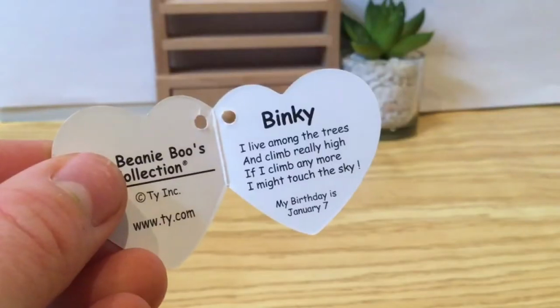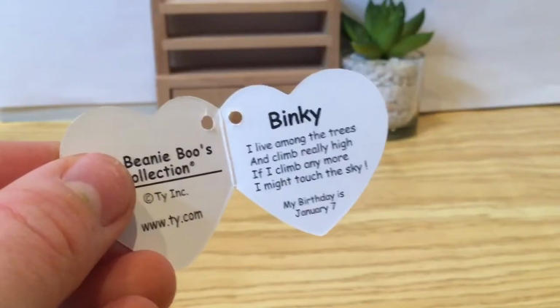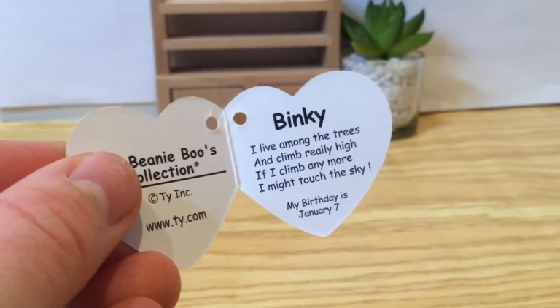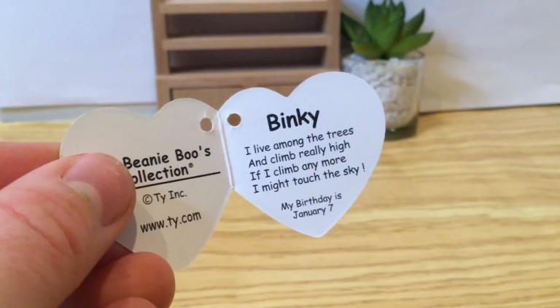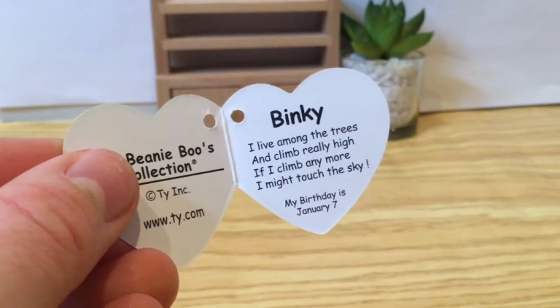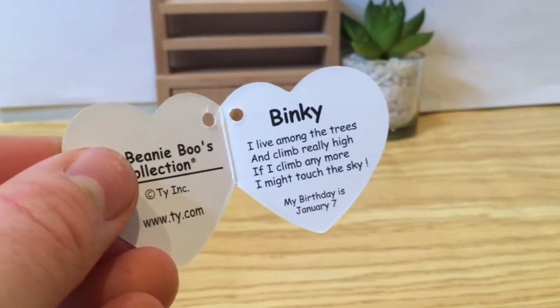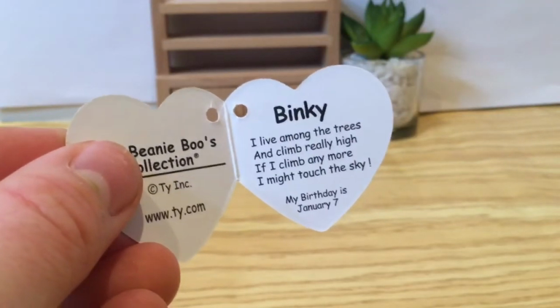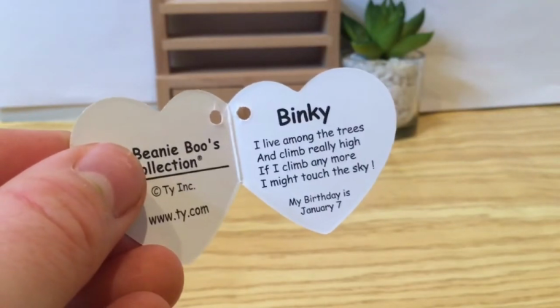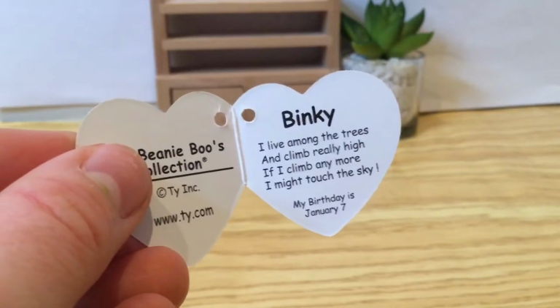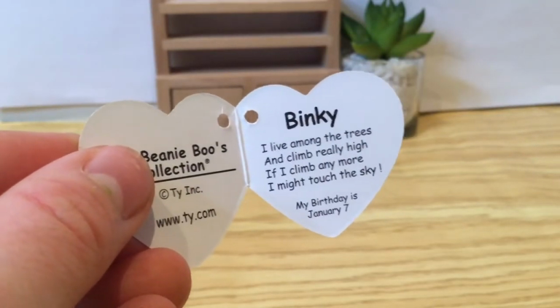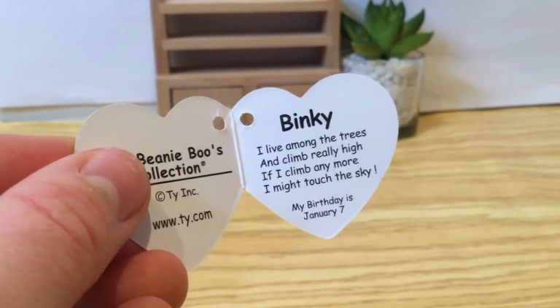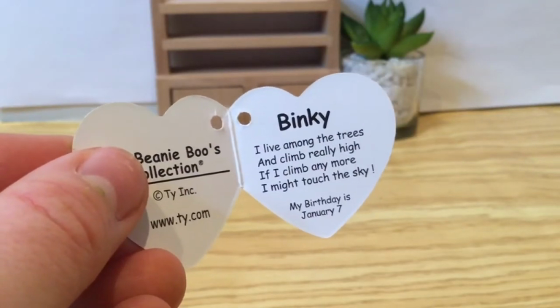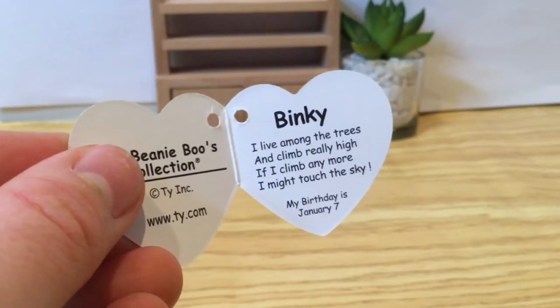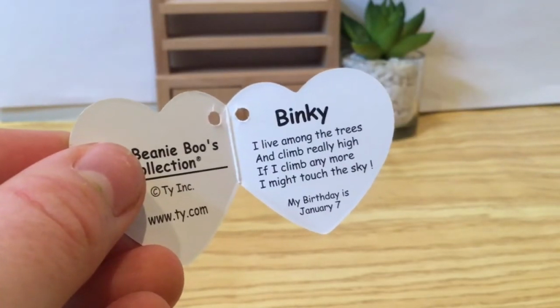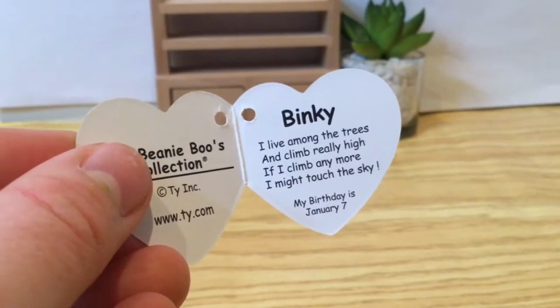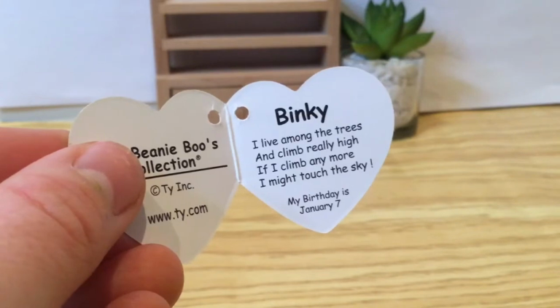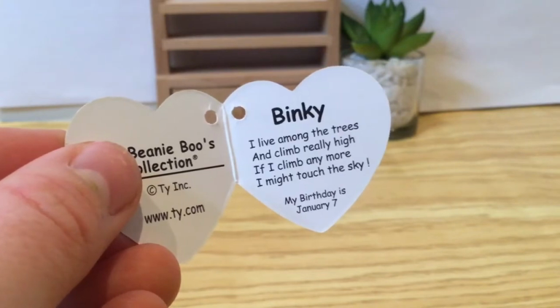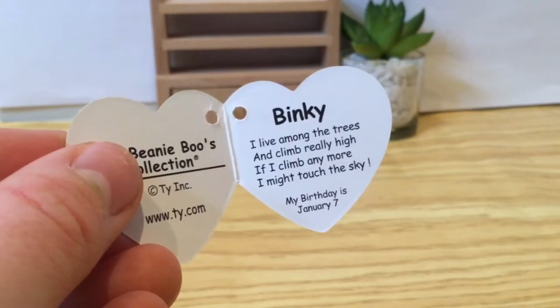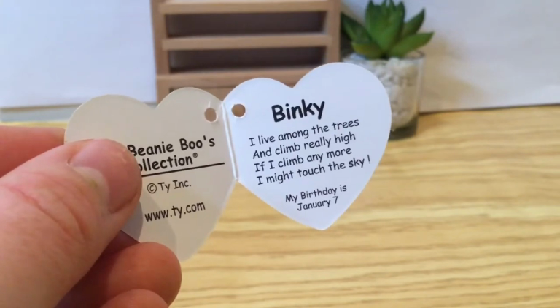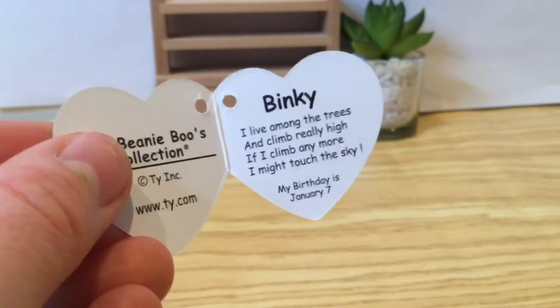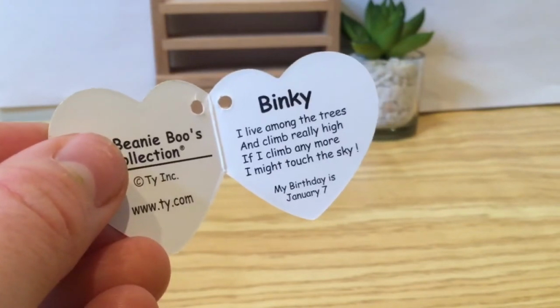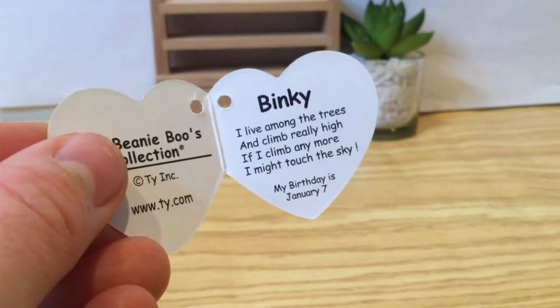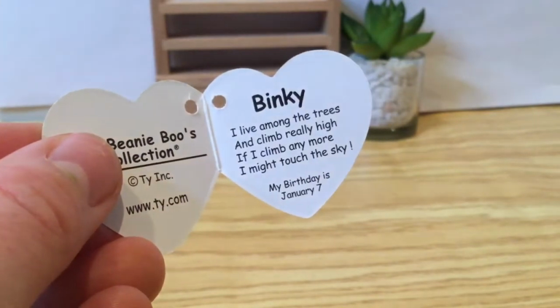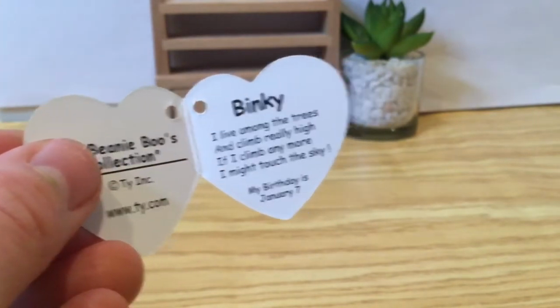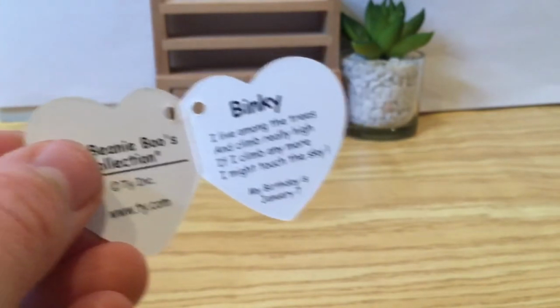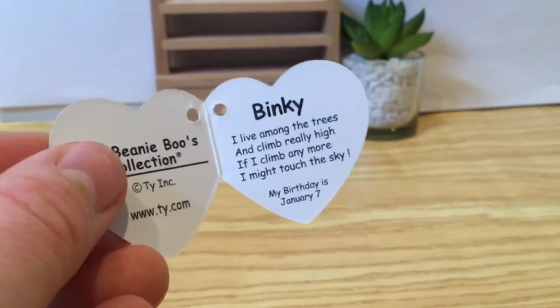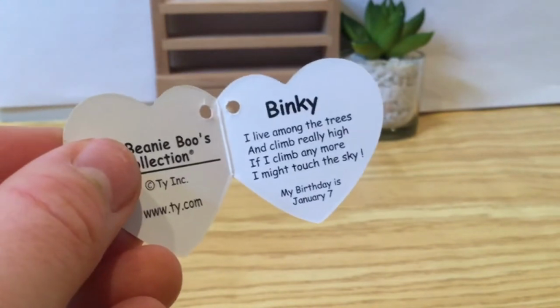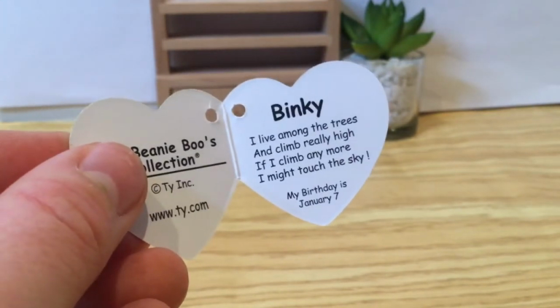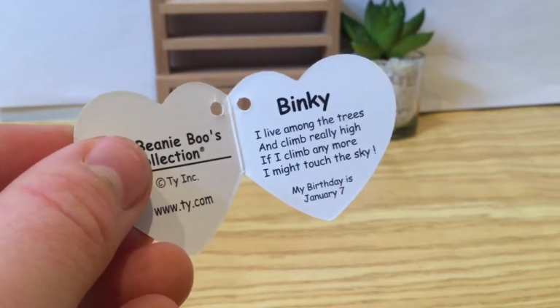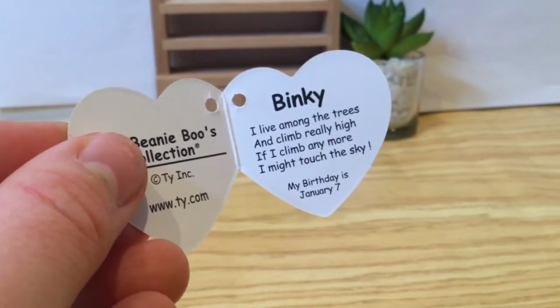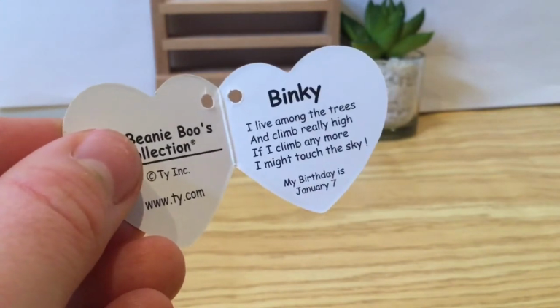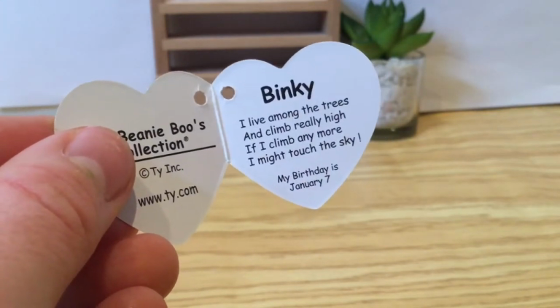Binky's tag reads: 'I live among the trees and climb really high. If I climb any more I might touch the sky. My birthday is January 7th.'